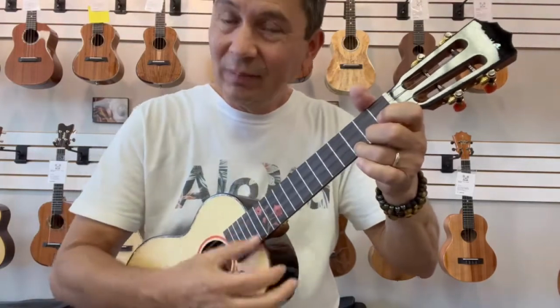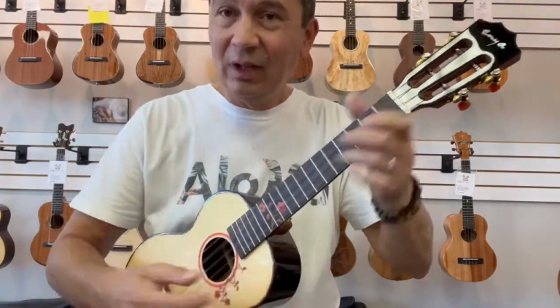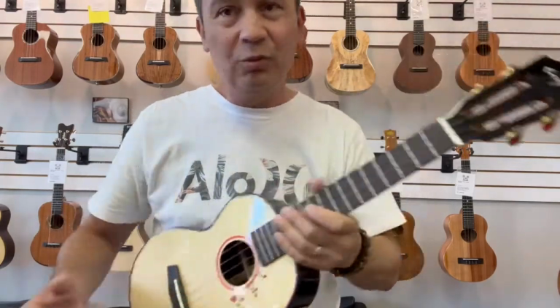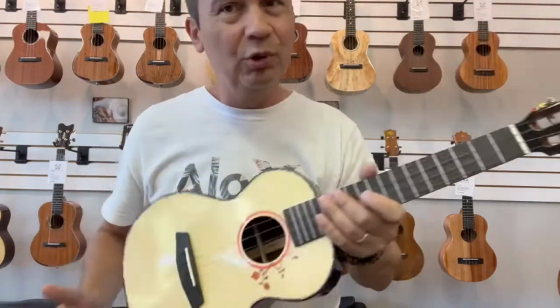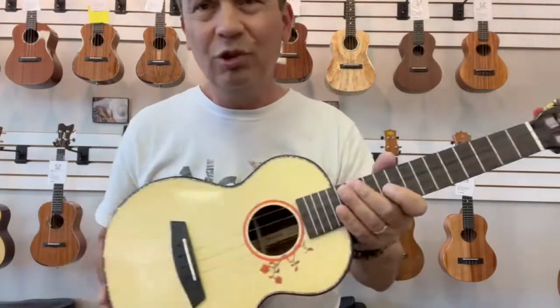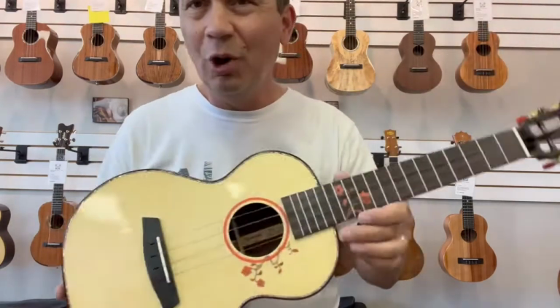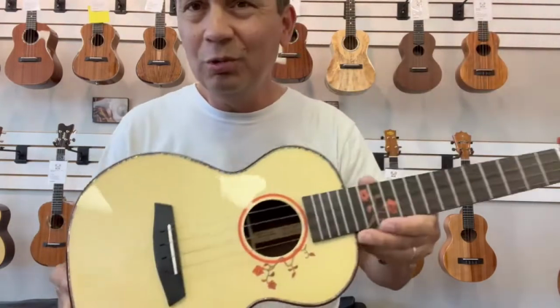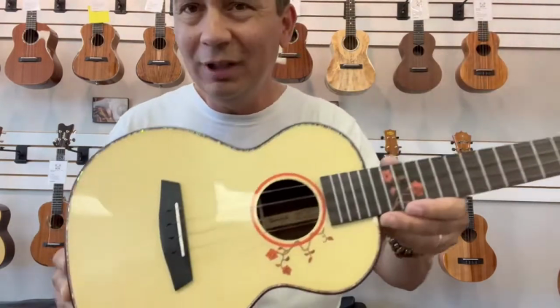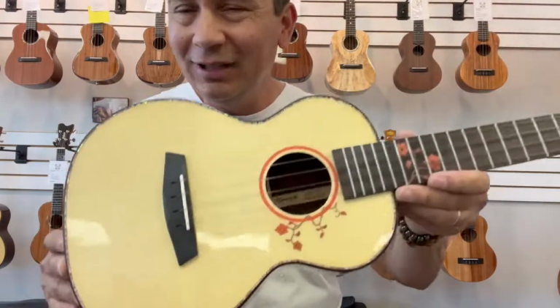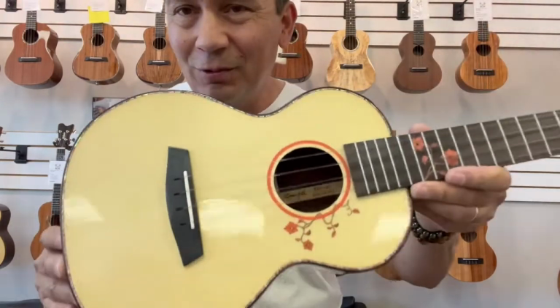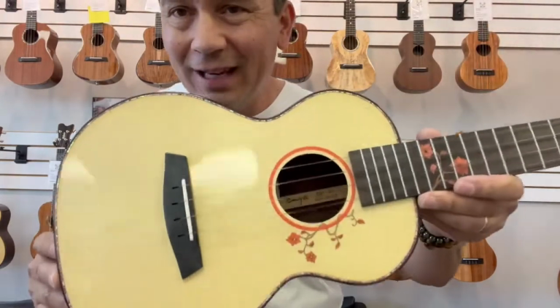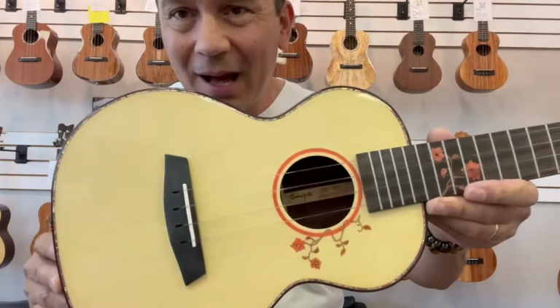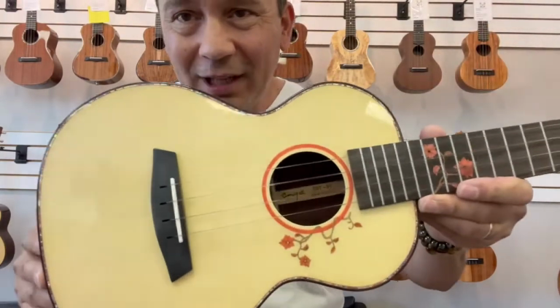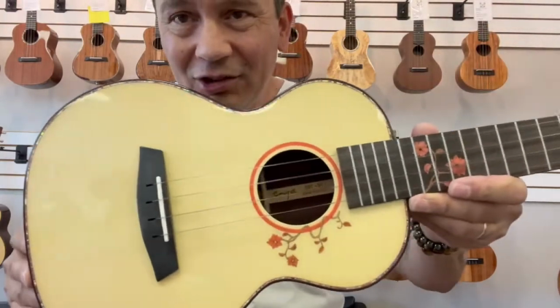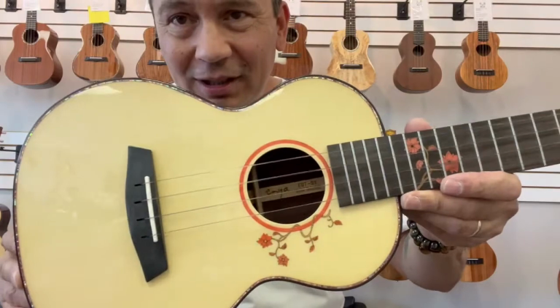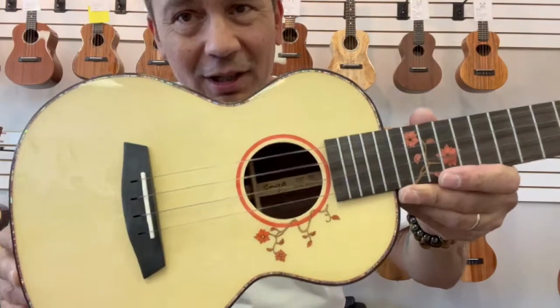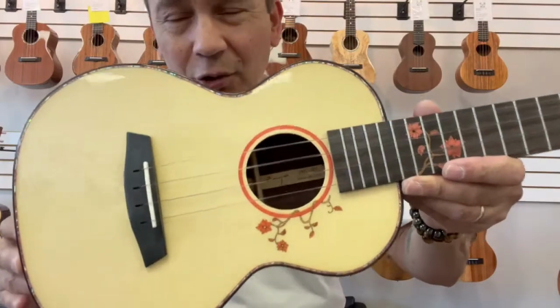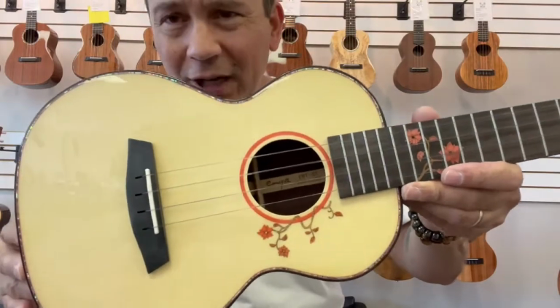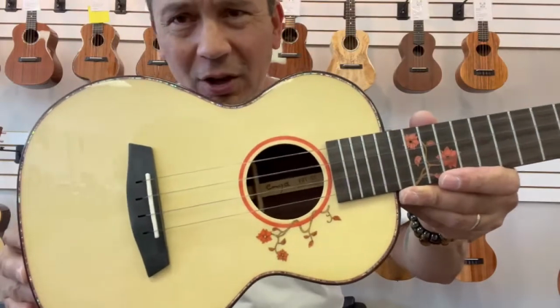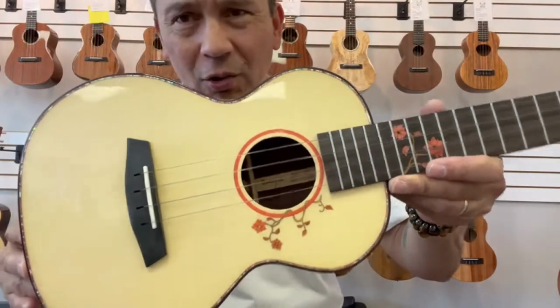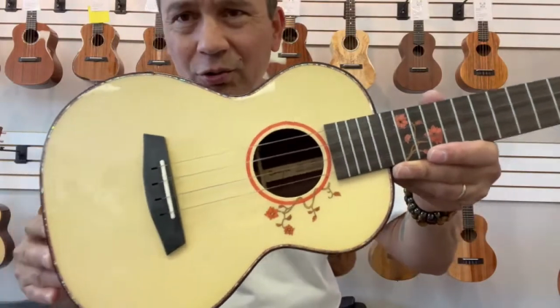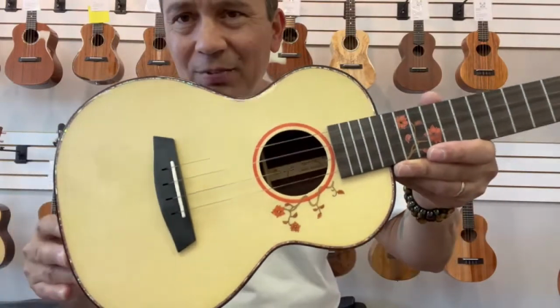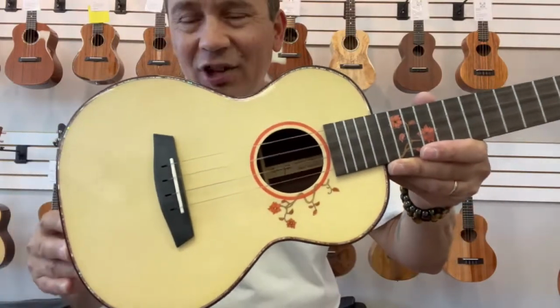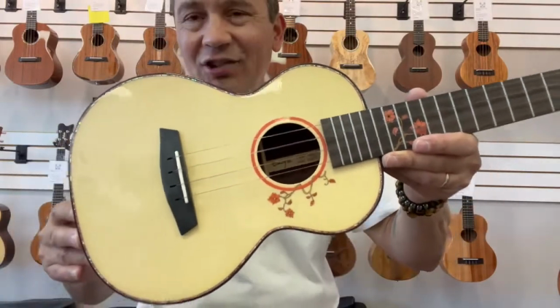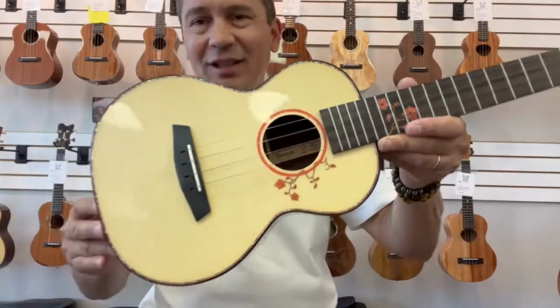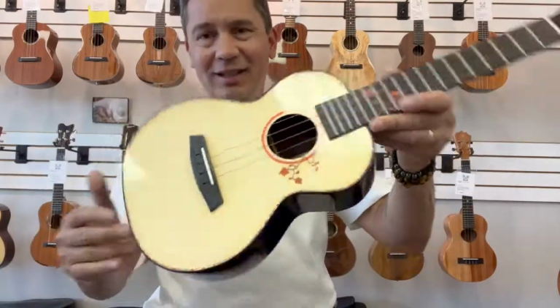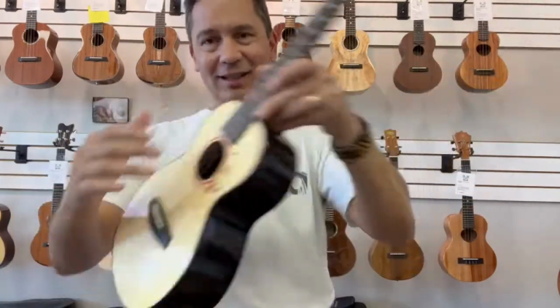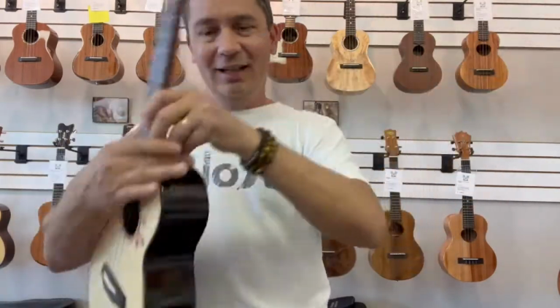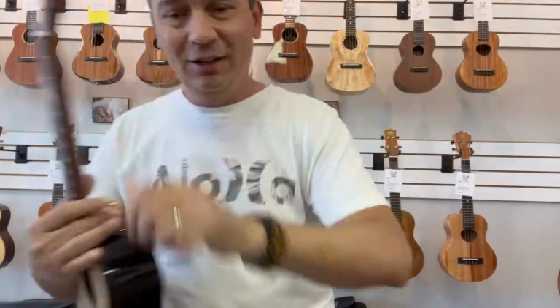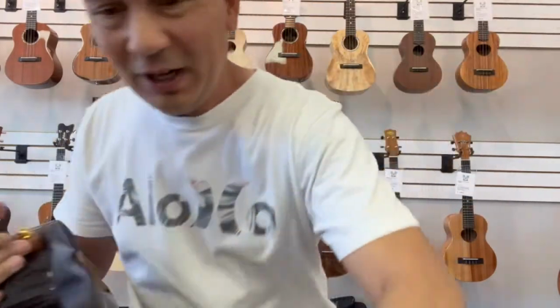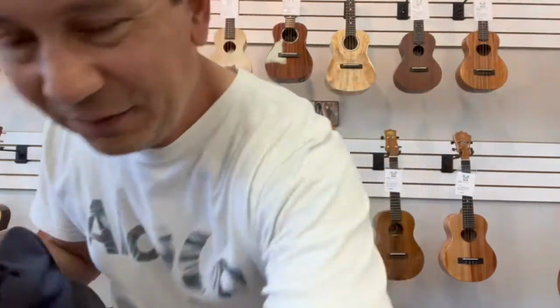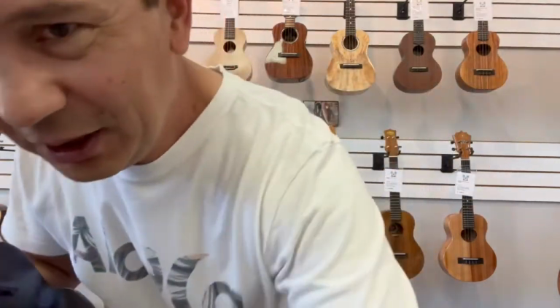Spruce and rosewood is a great combination — great tone, great projection, great feel.